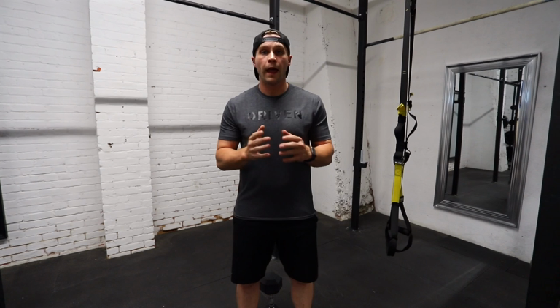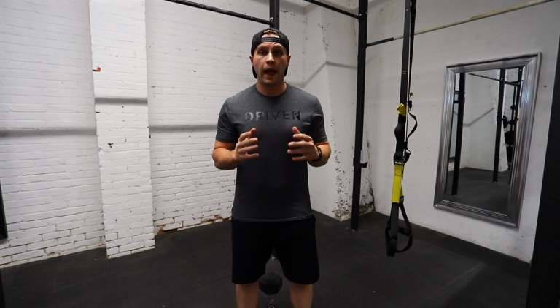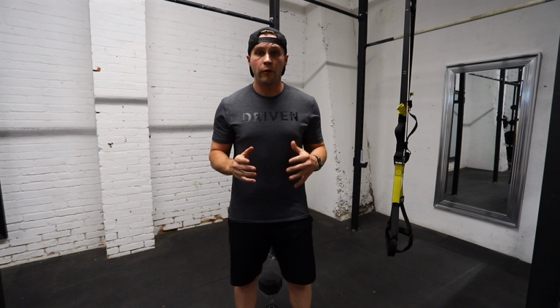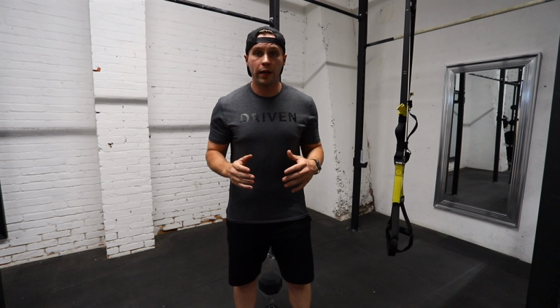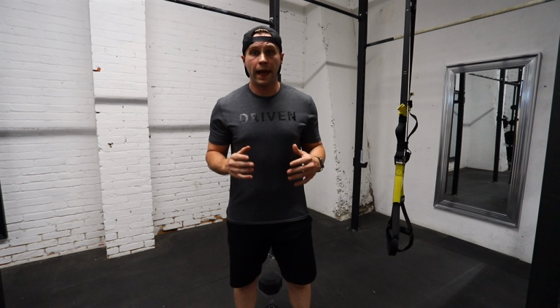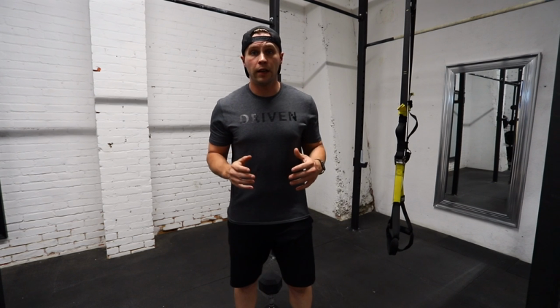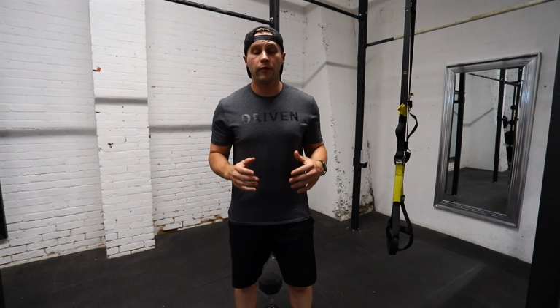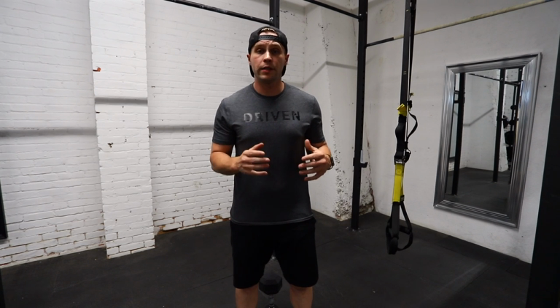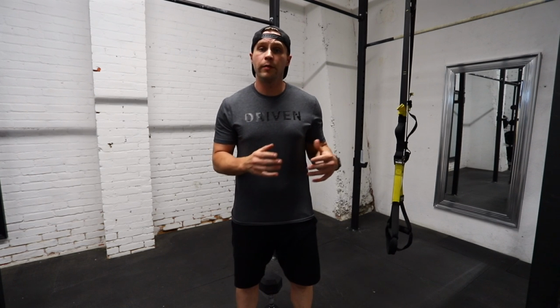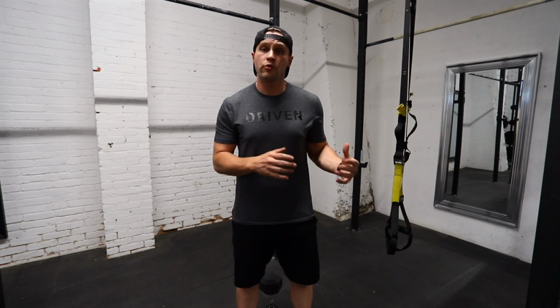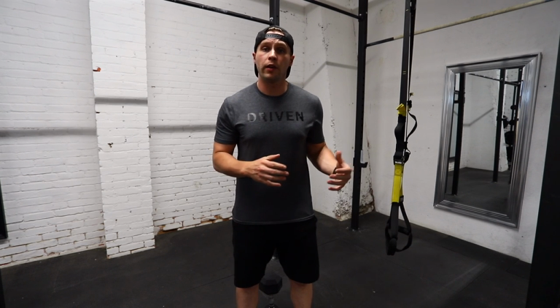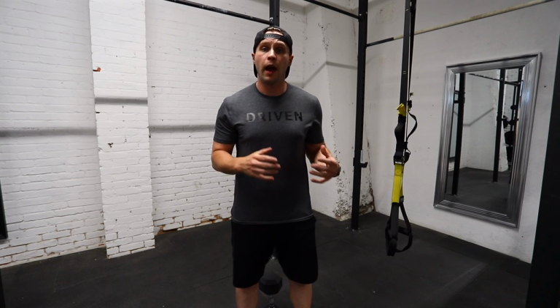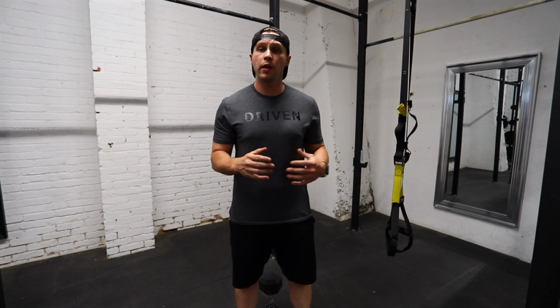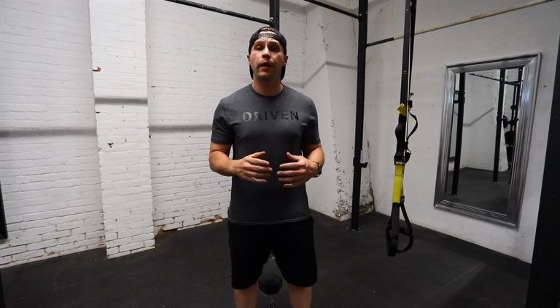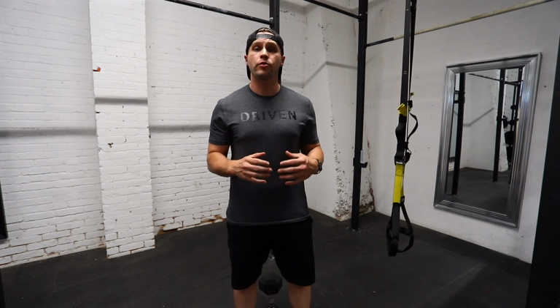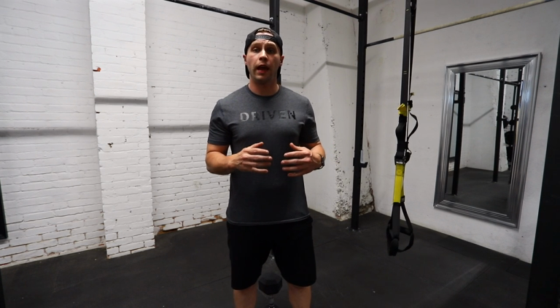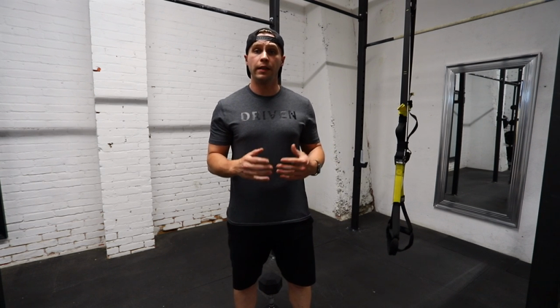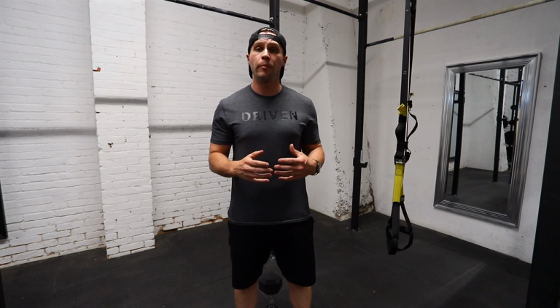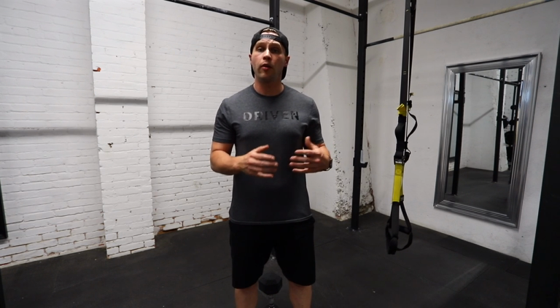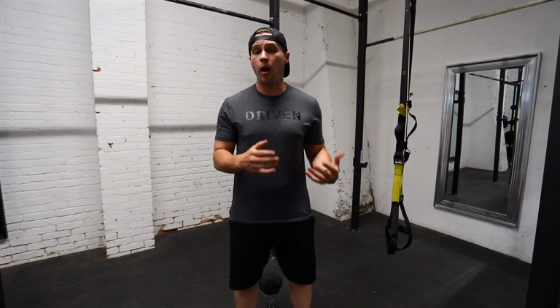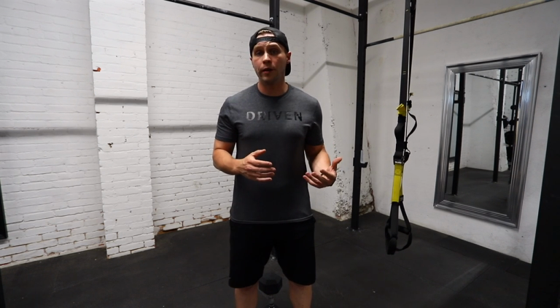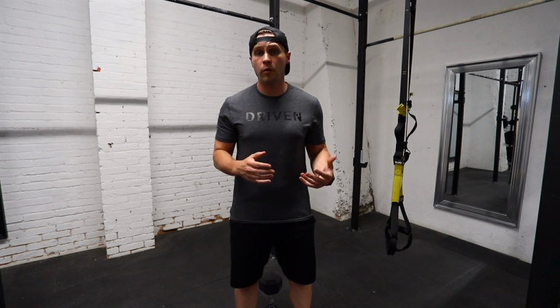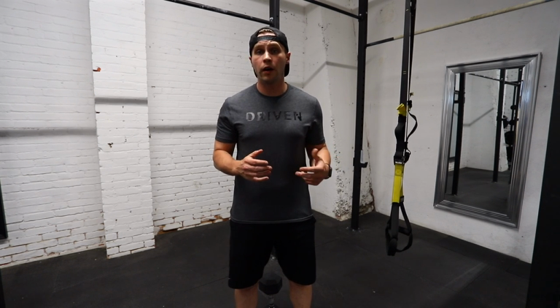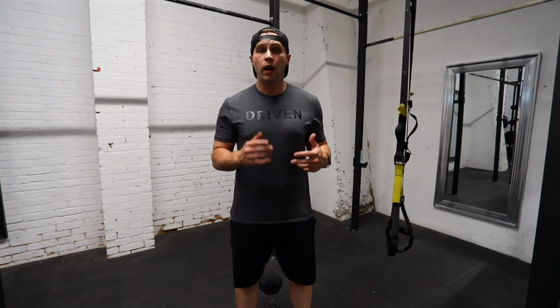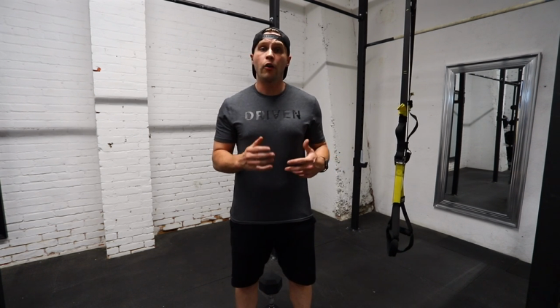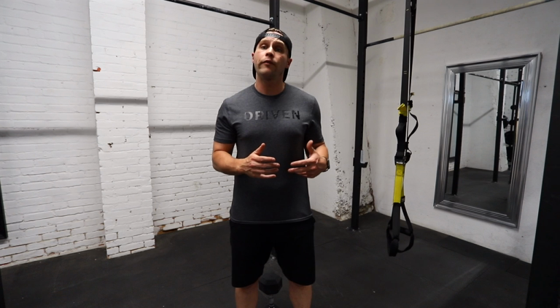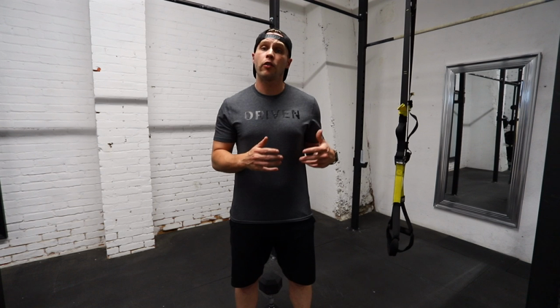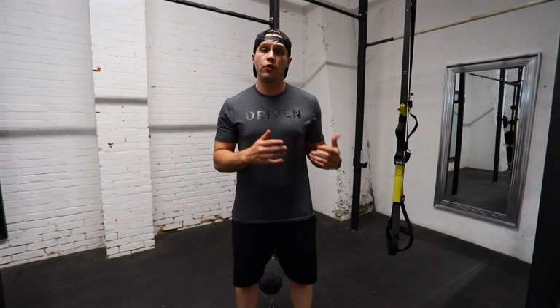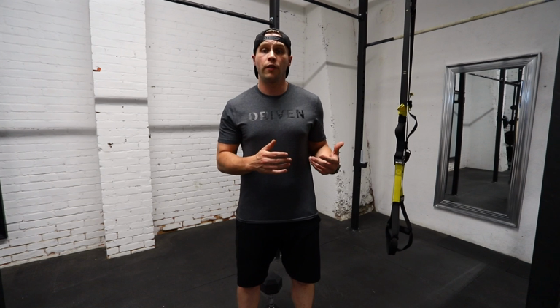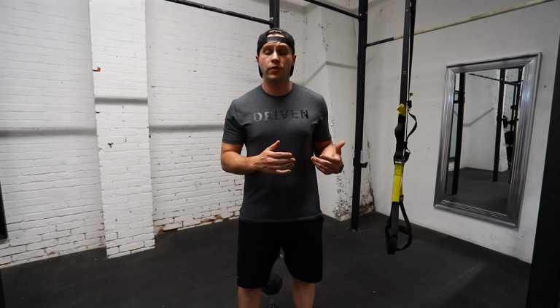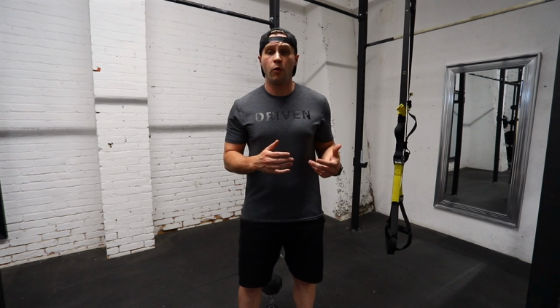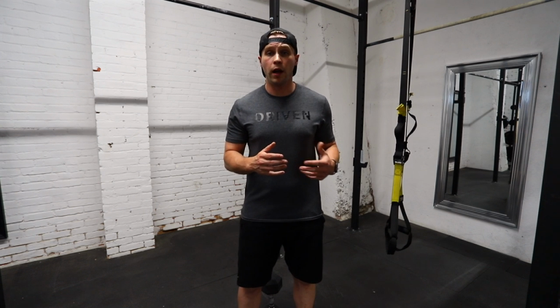Hey everybody, Dan here from the team at Driven. I'm going to demonstrate a dumbbell goblet squat — a great variation of the squat.